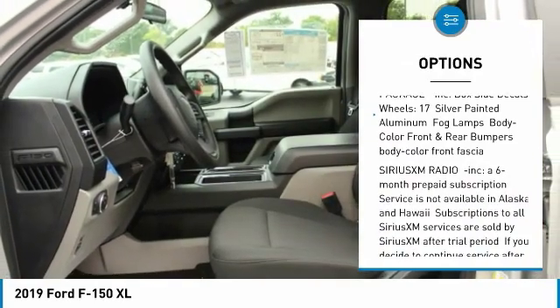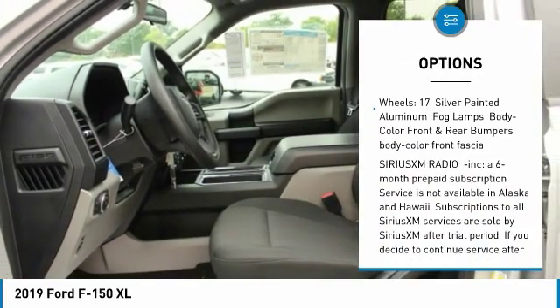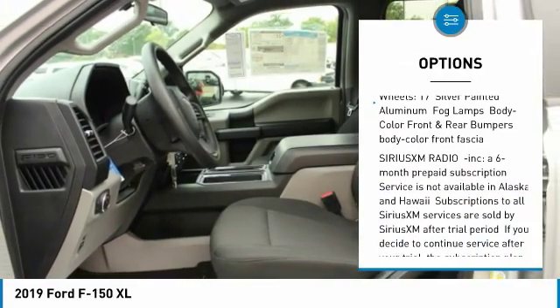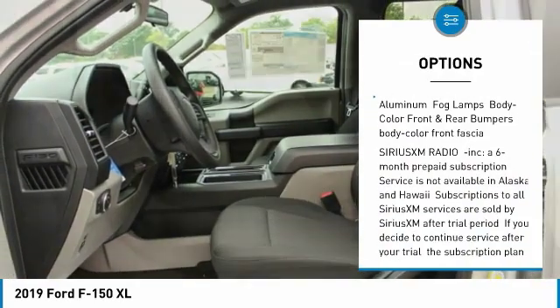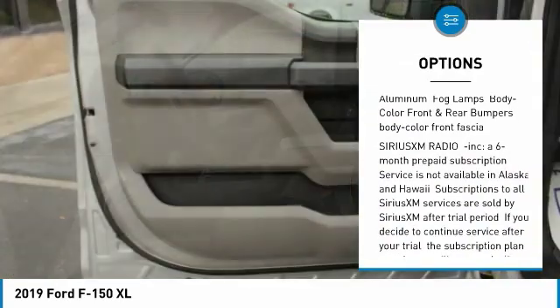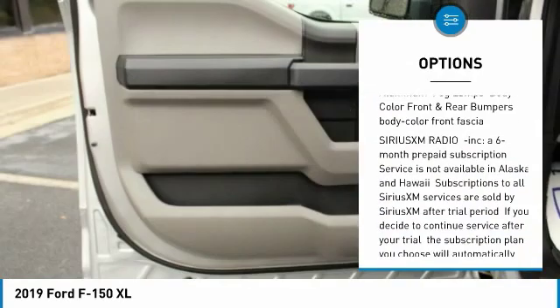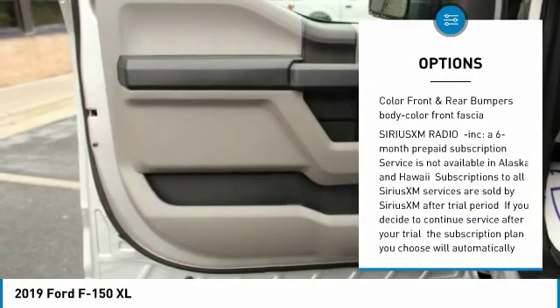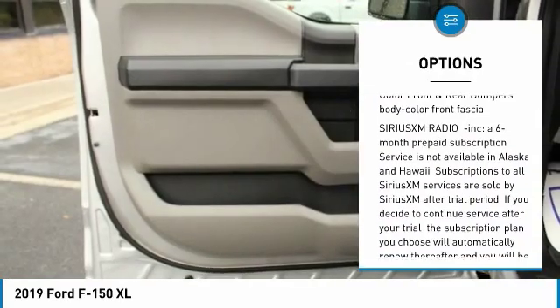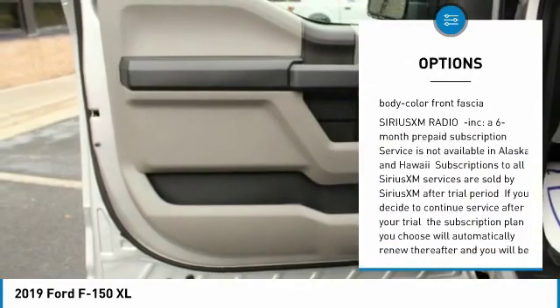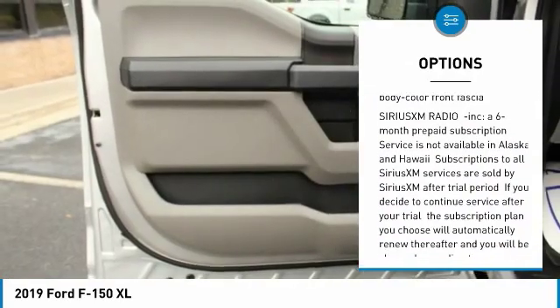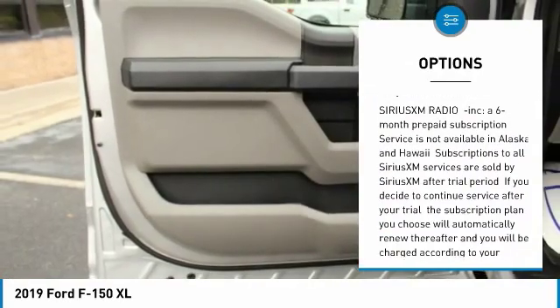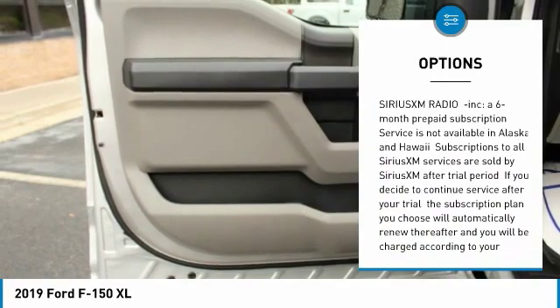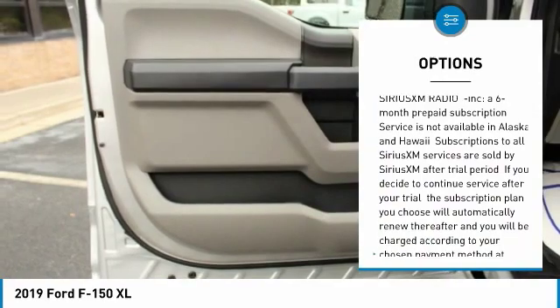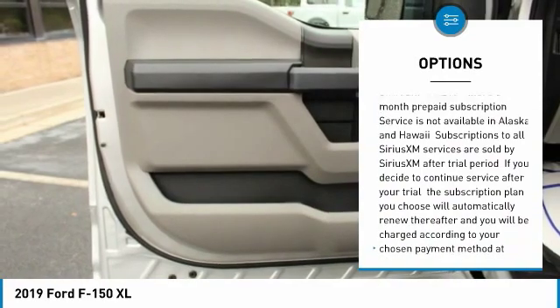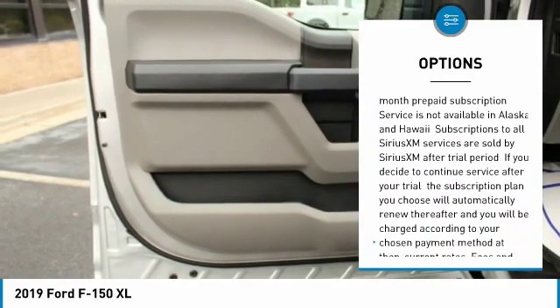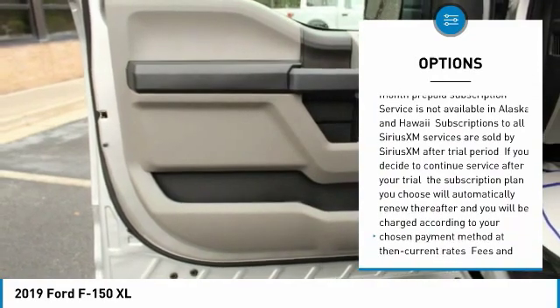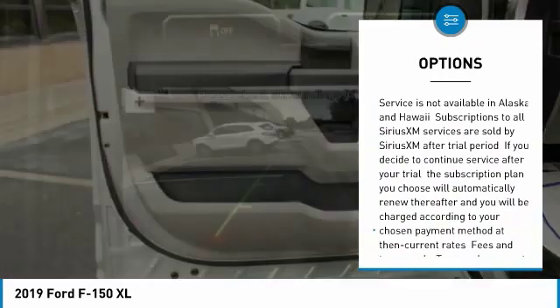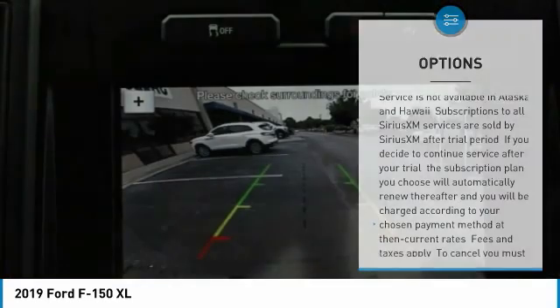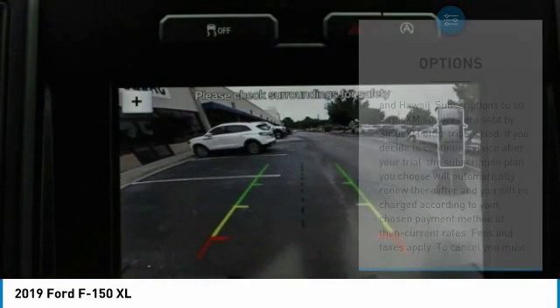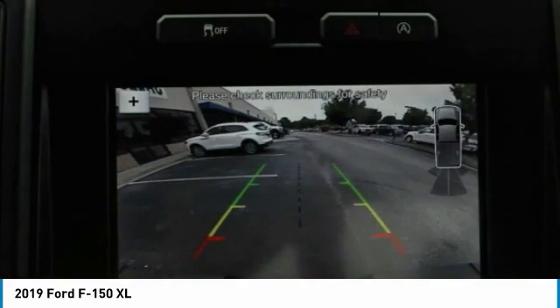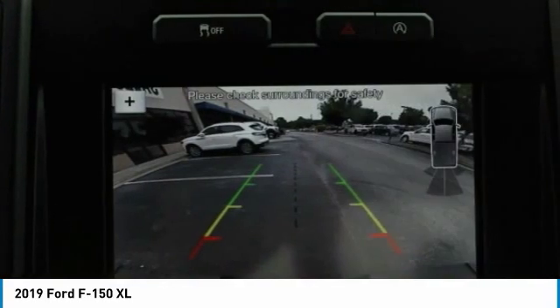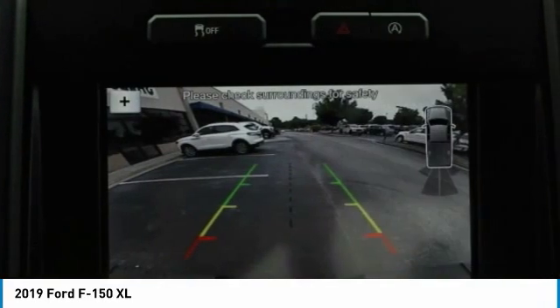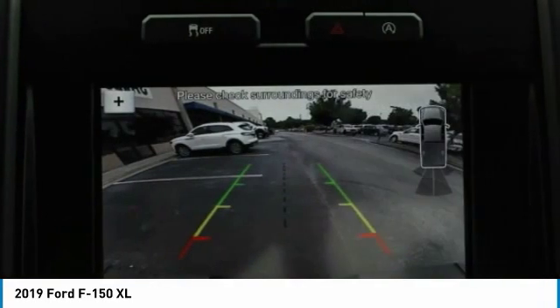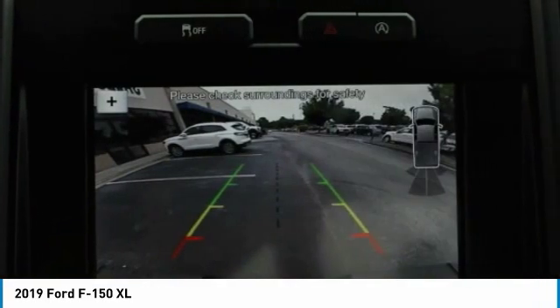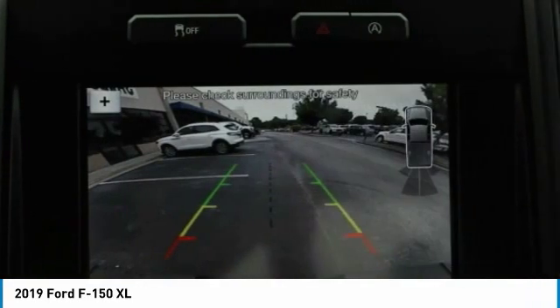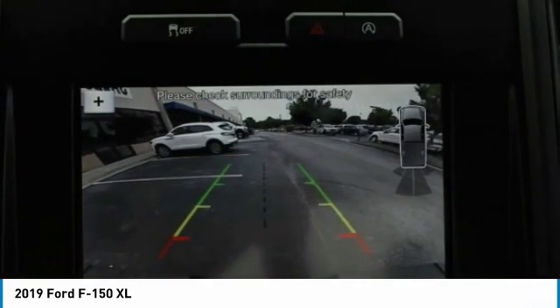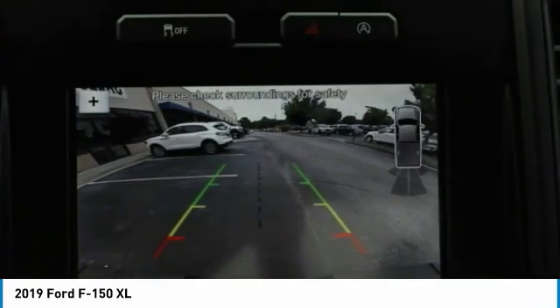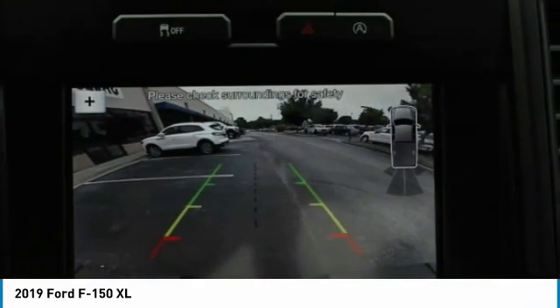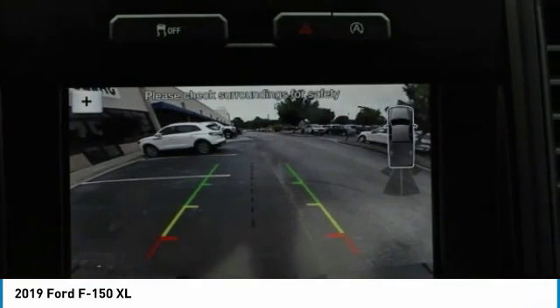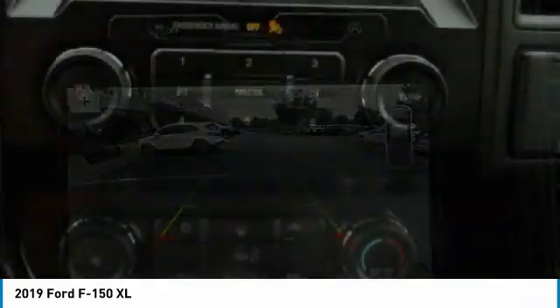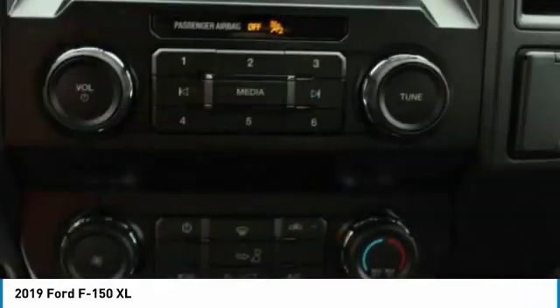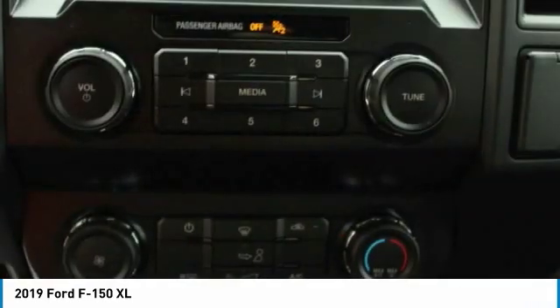Four-wheel disc brakes, compass, electronic stability control, tachometer, brake assist, tilt steering wheel.